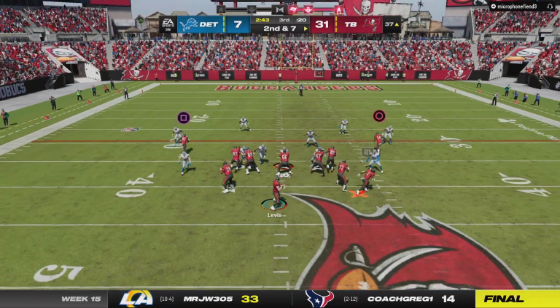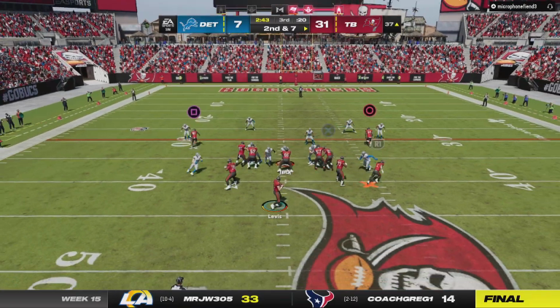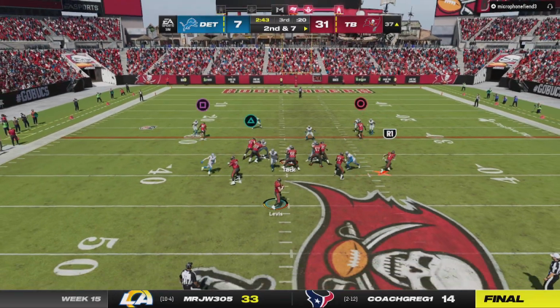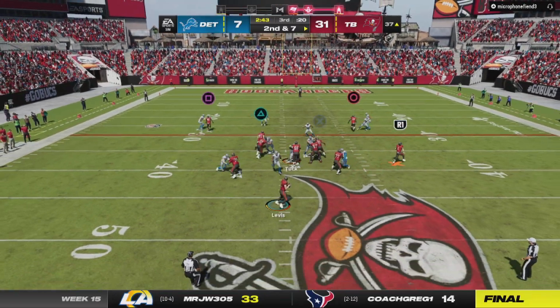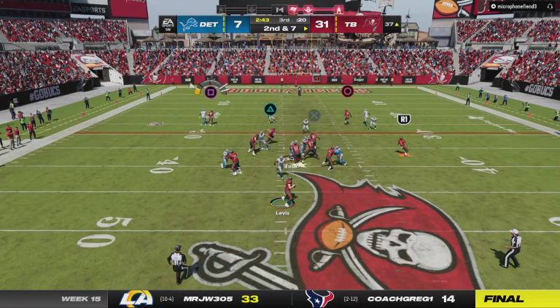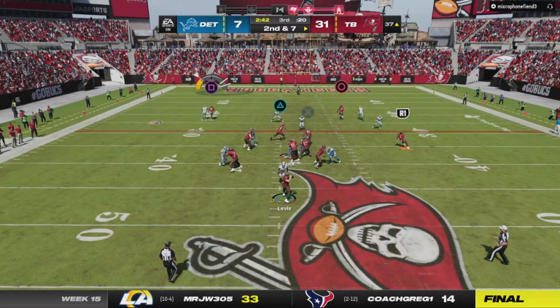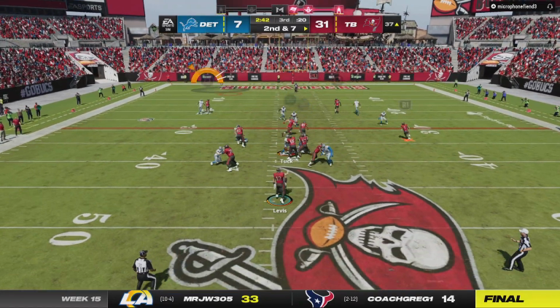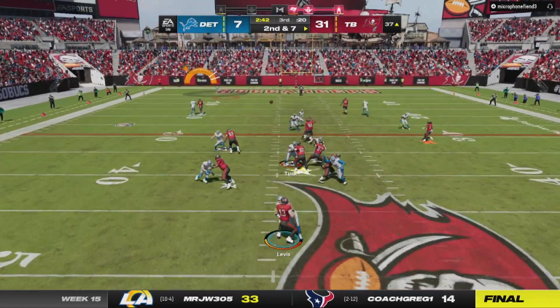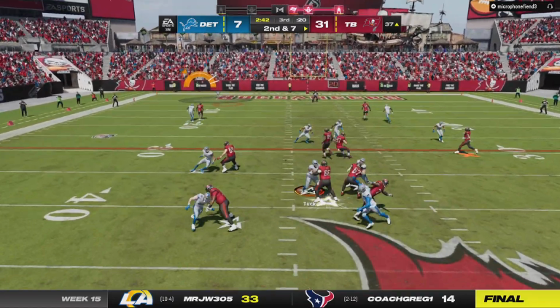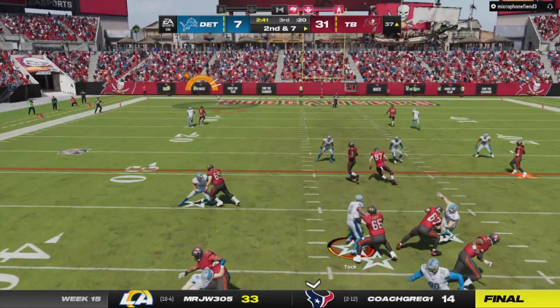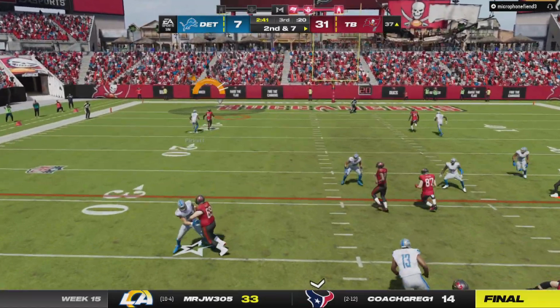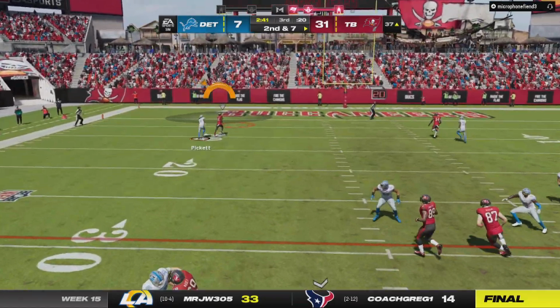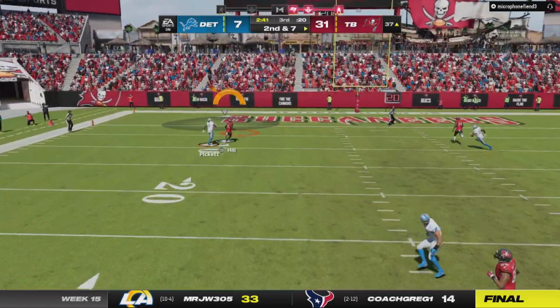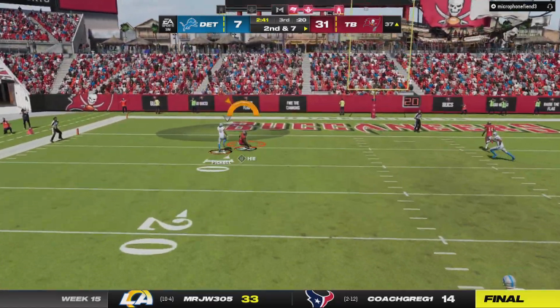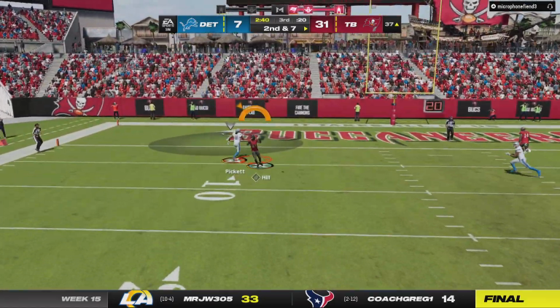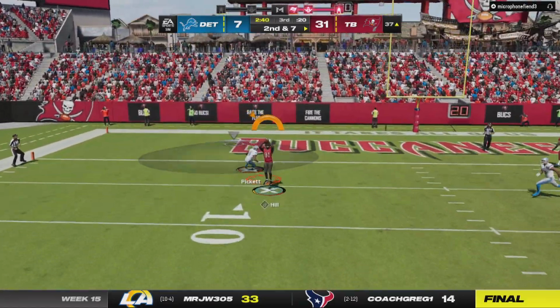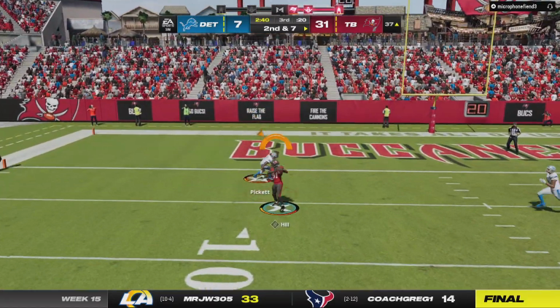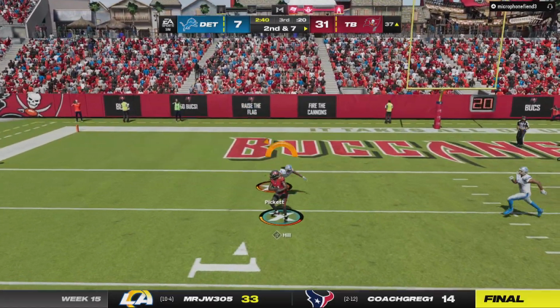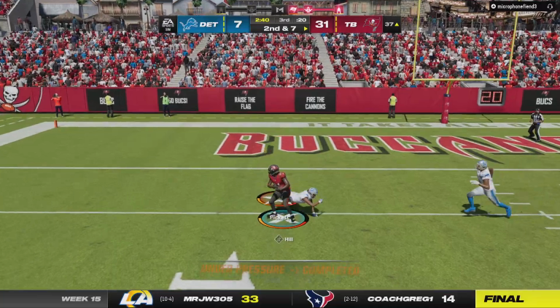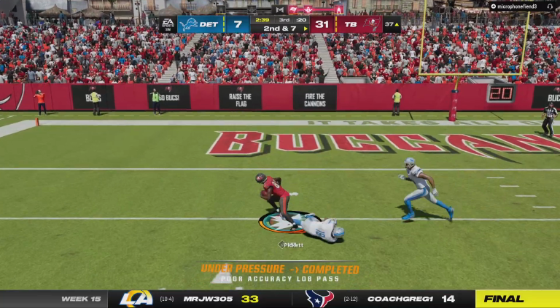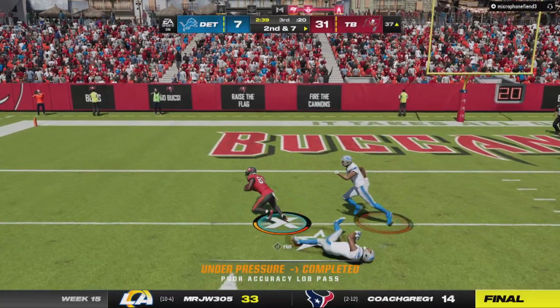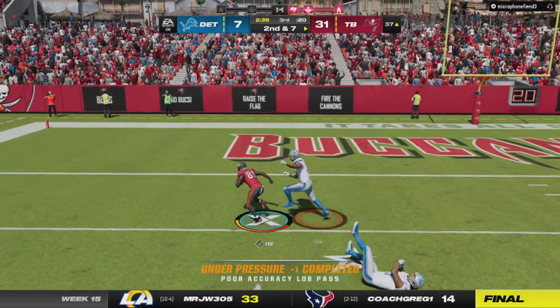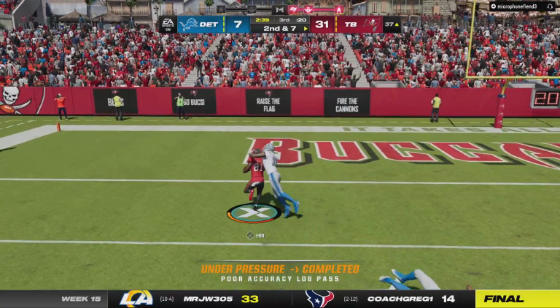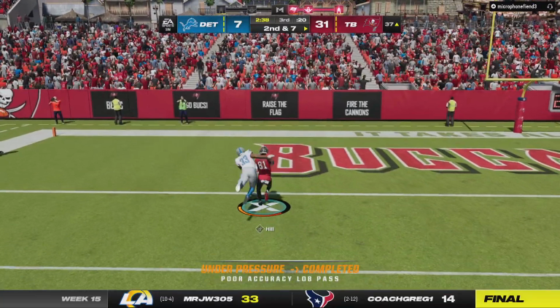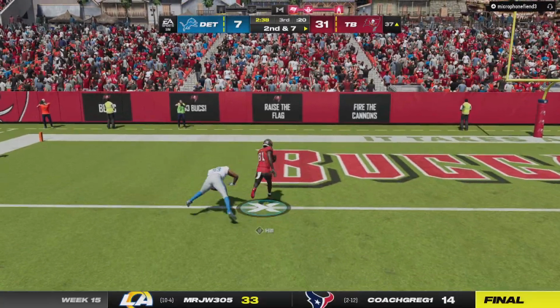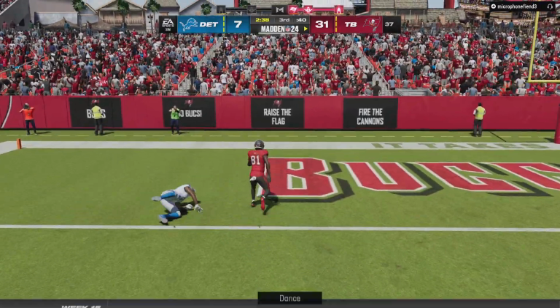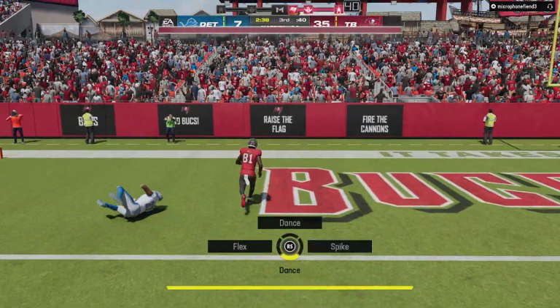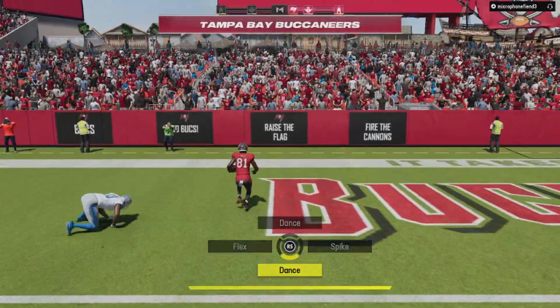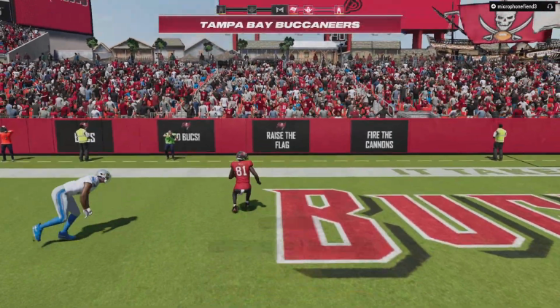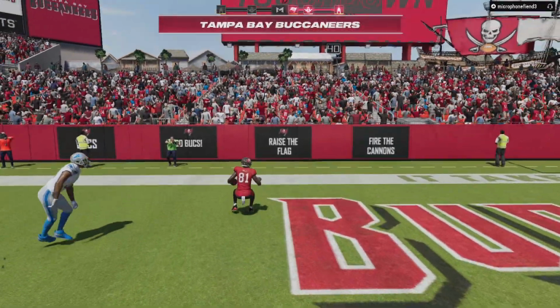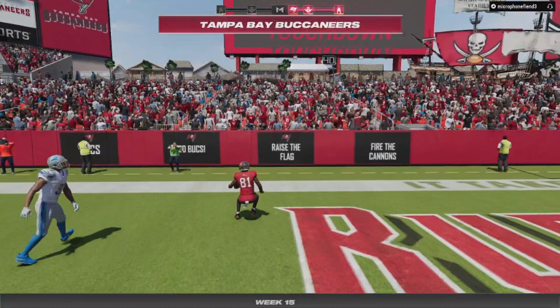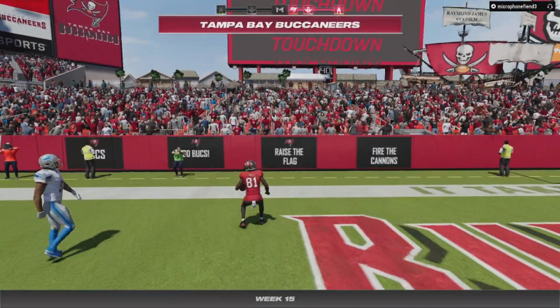Levis — oh man, it's caught at the six yard line.